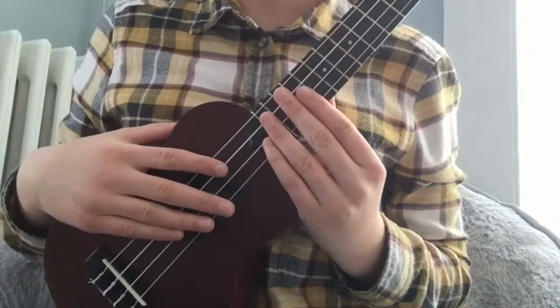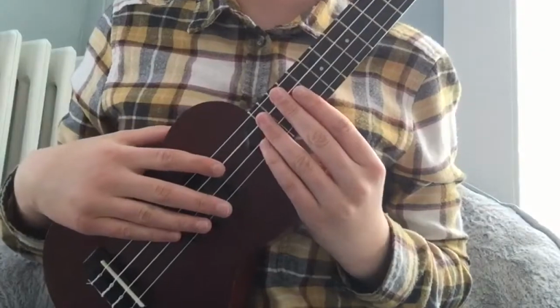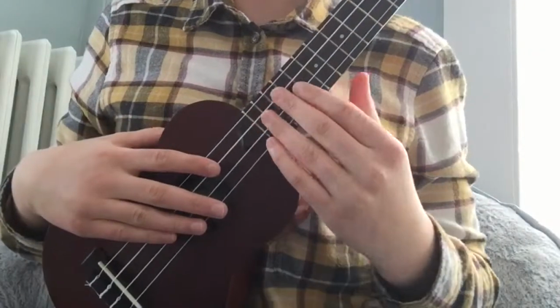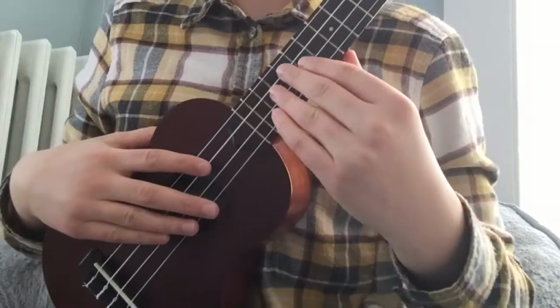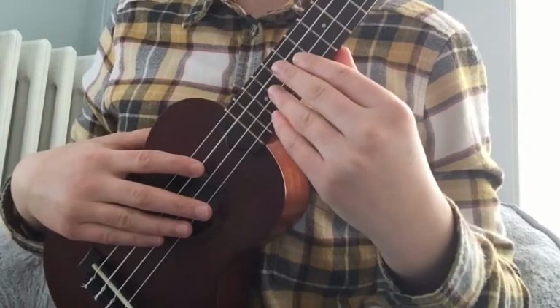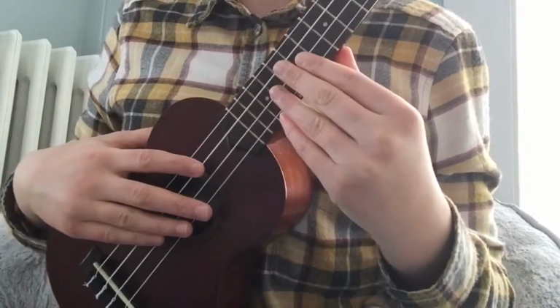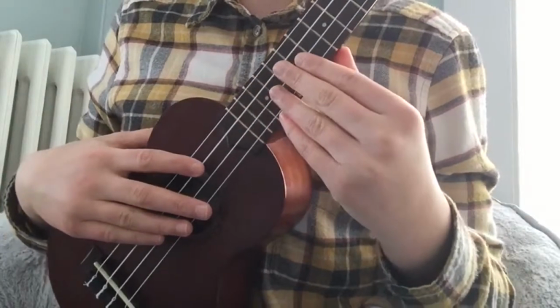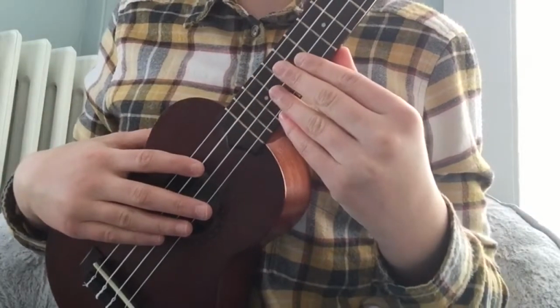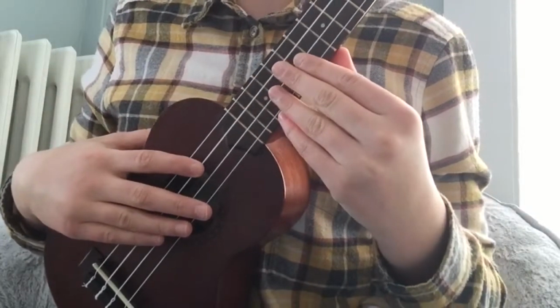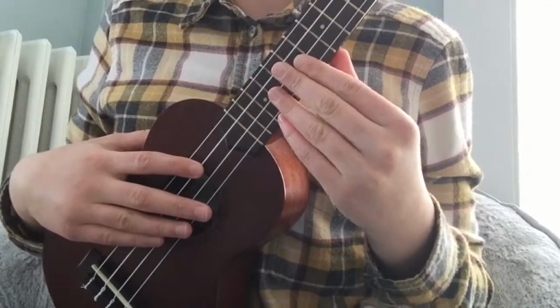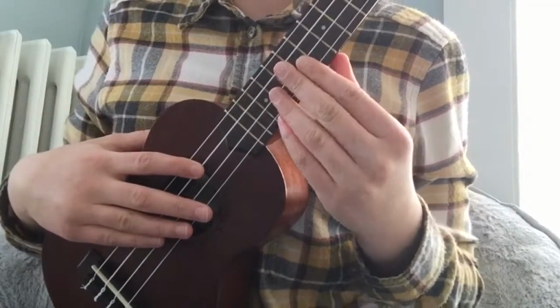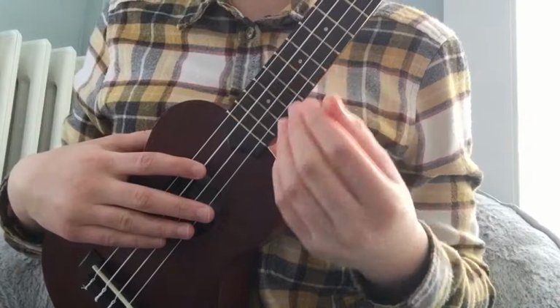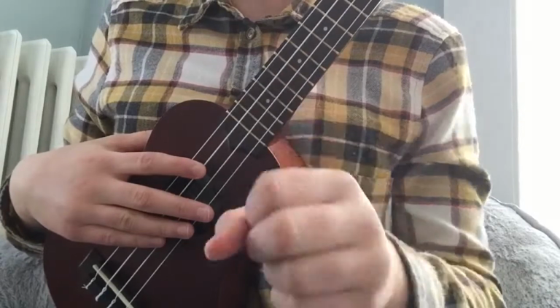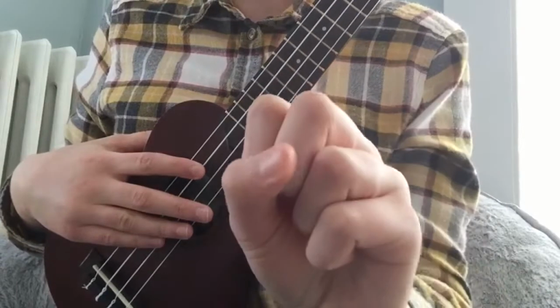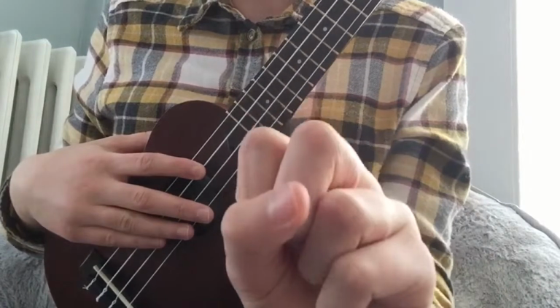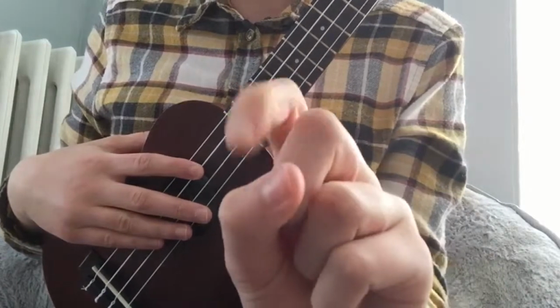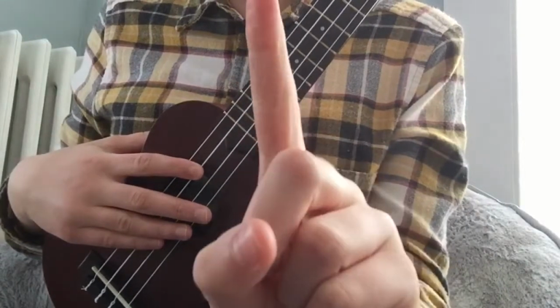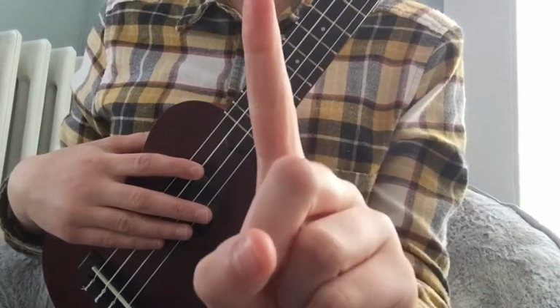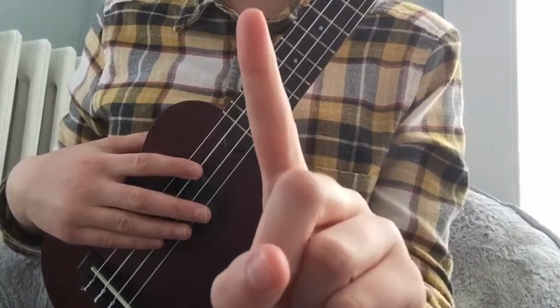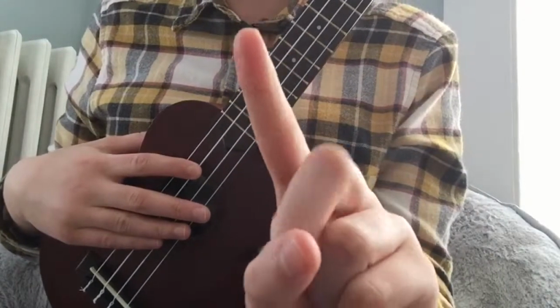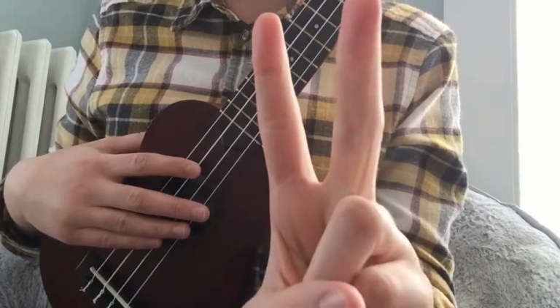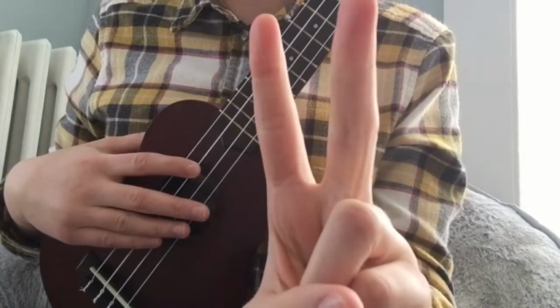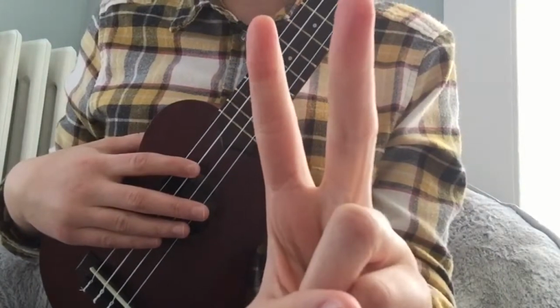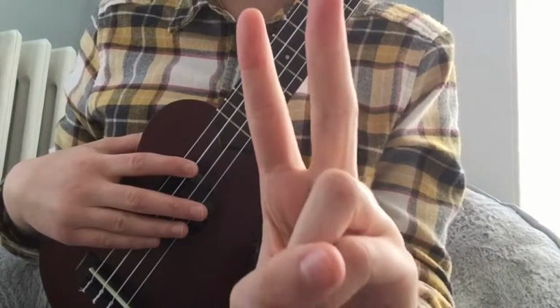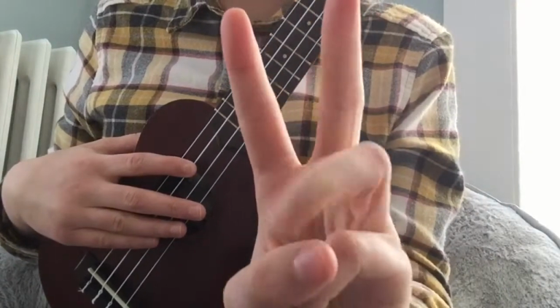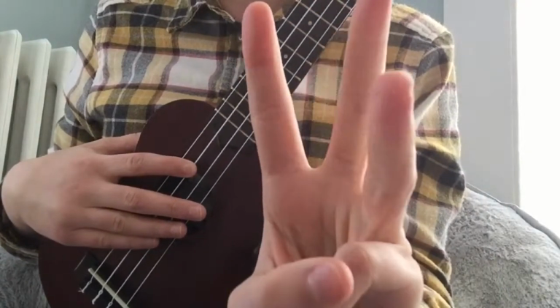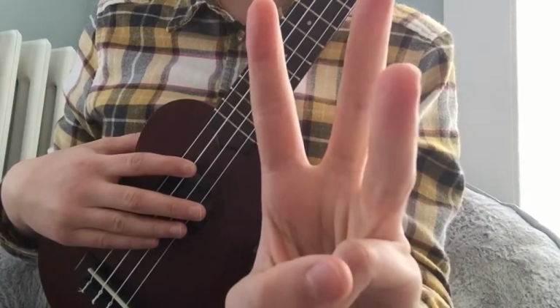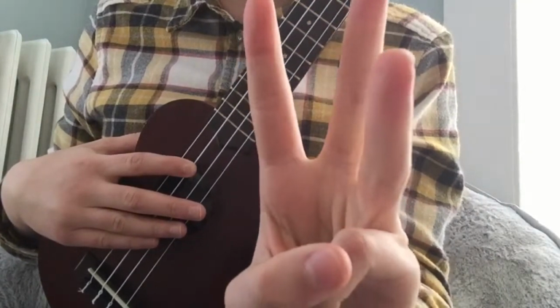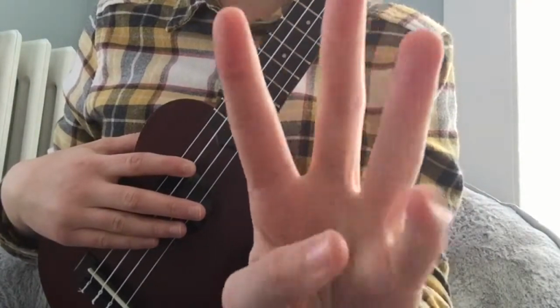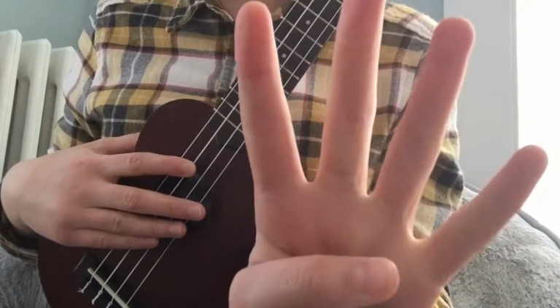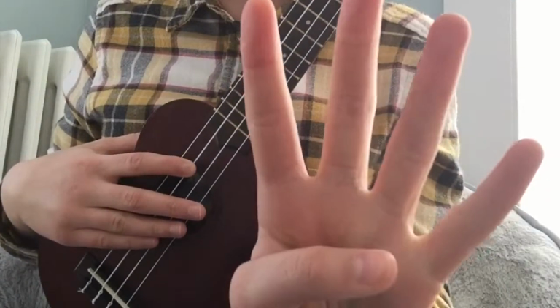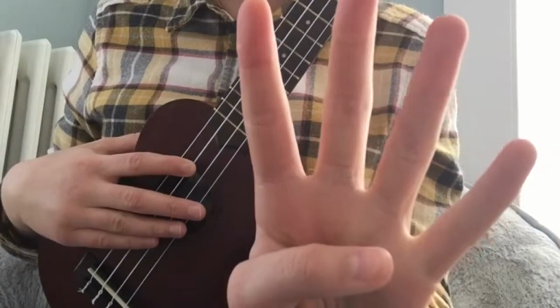Throughout these lessons you'll hear me referring to my fingers as first finger, second finger, third finger, and fourth finger.